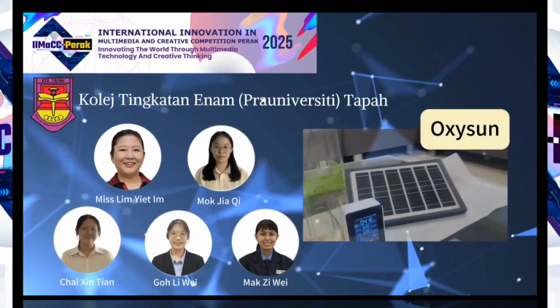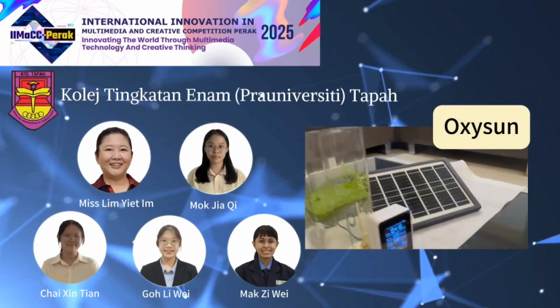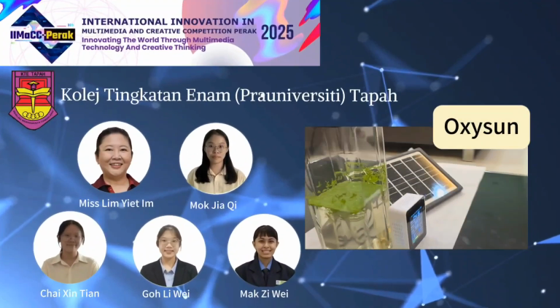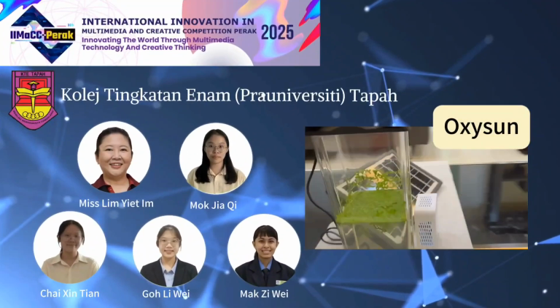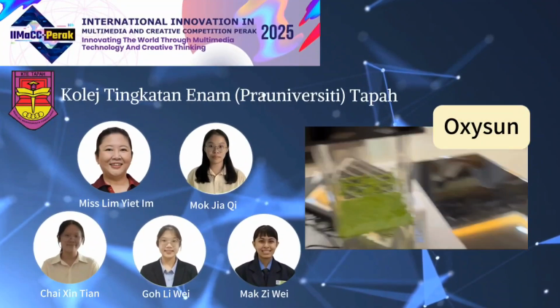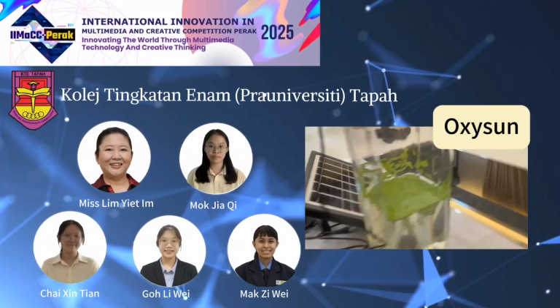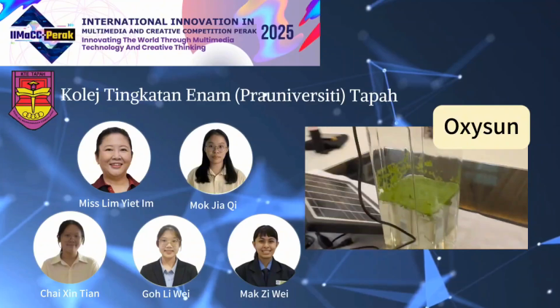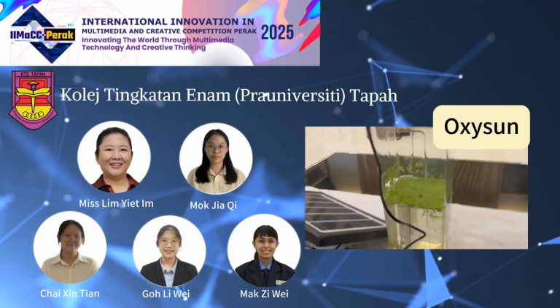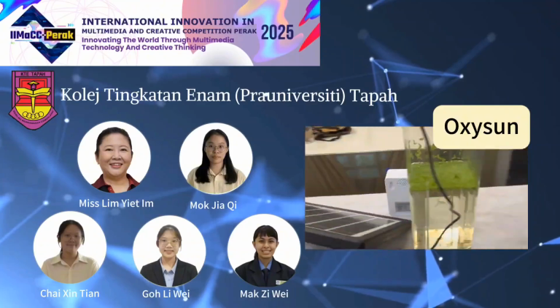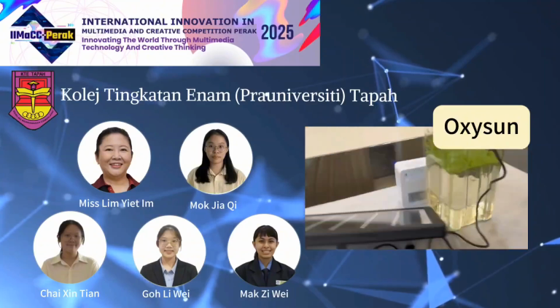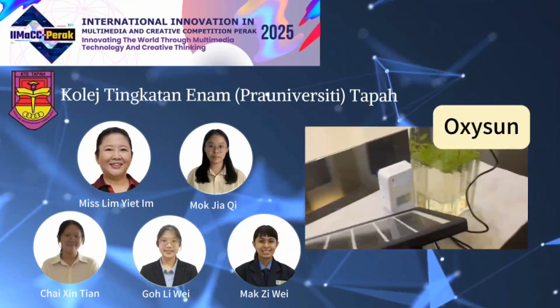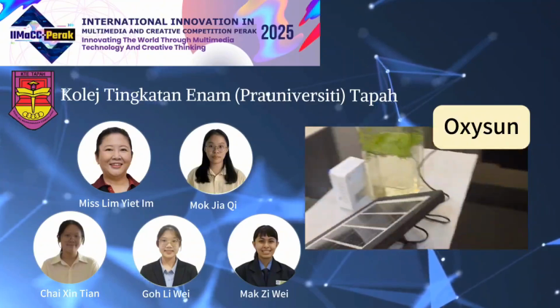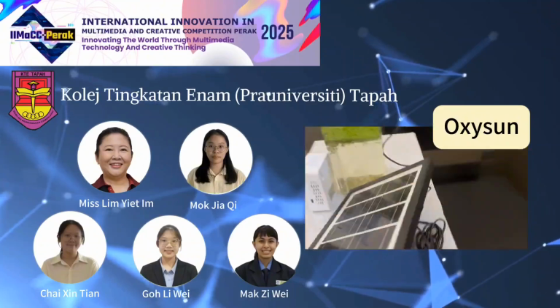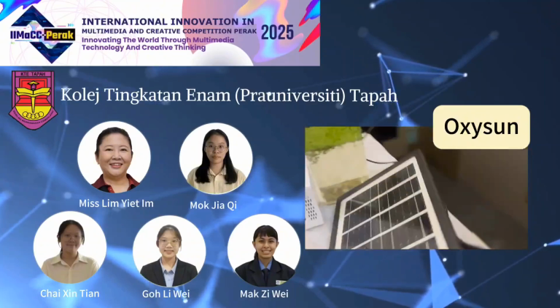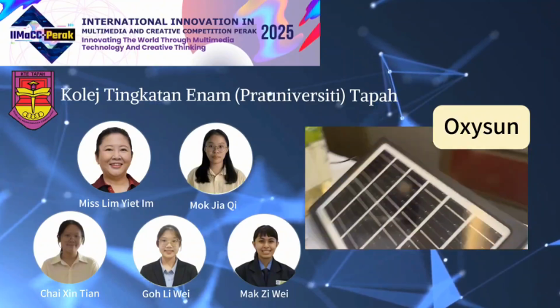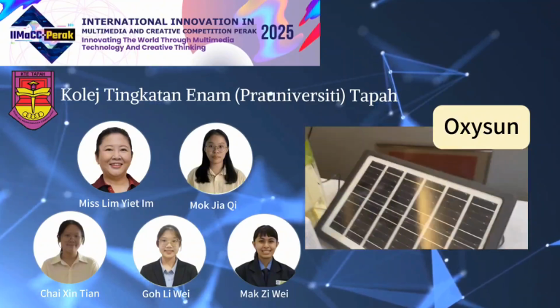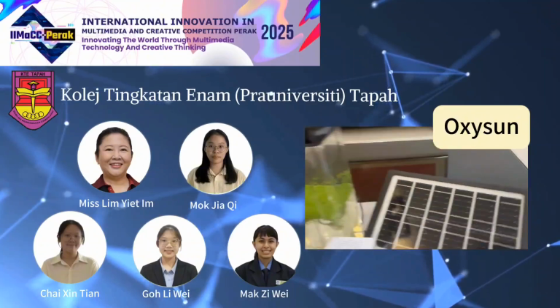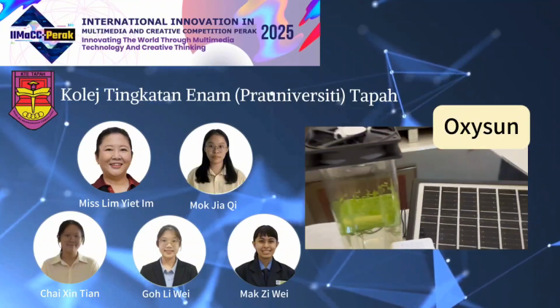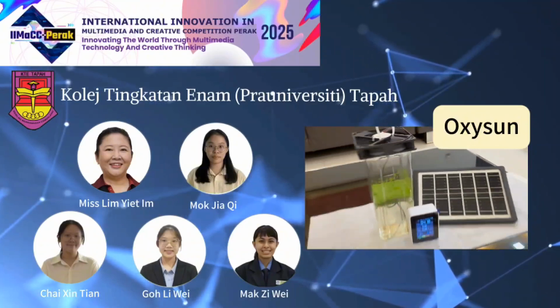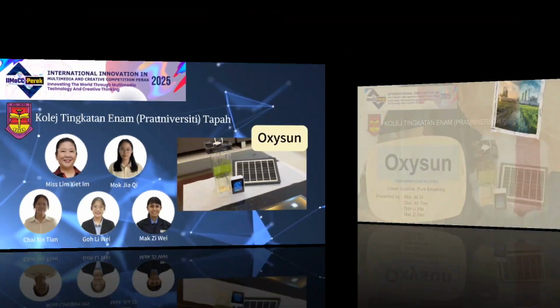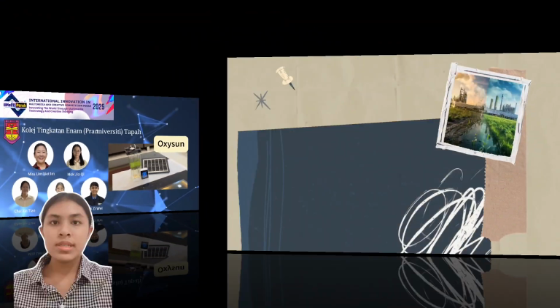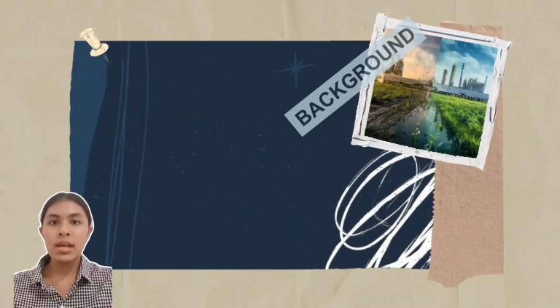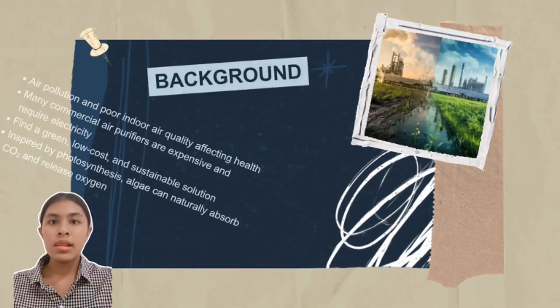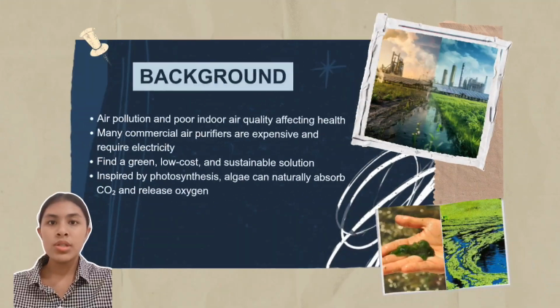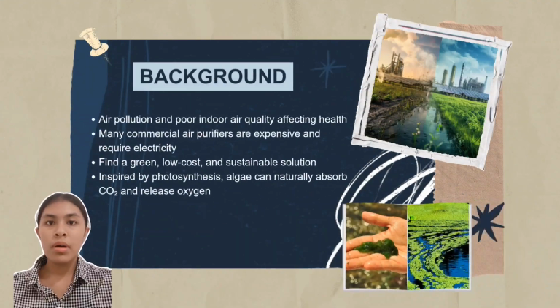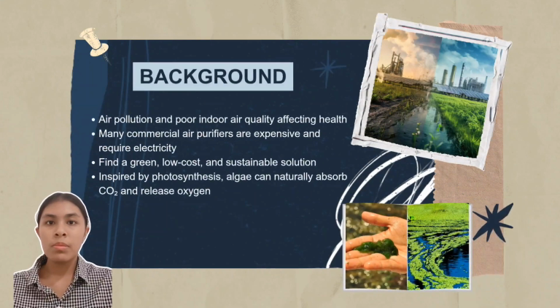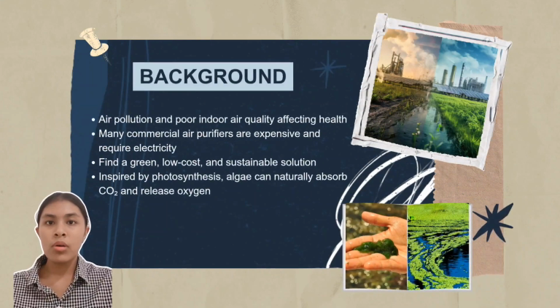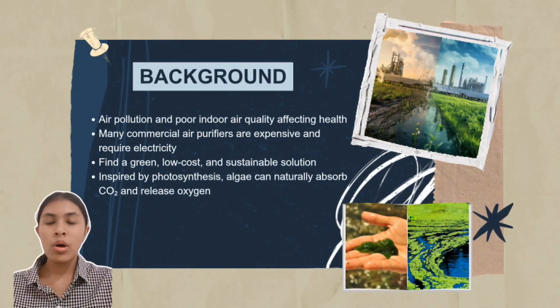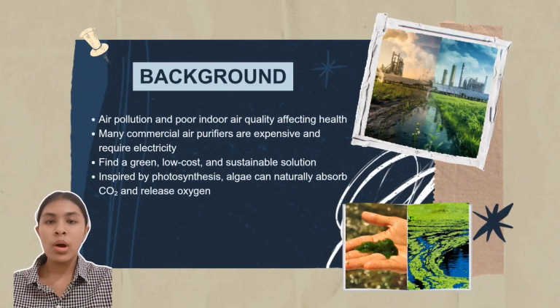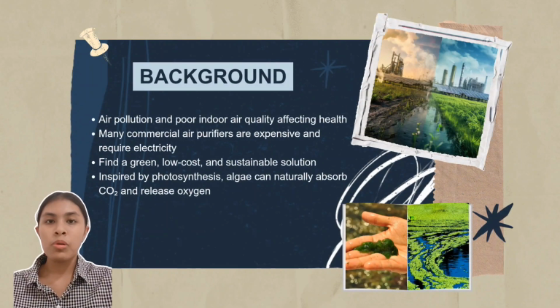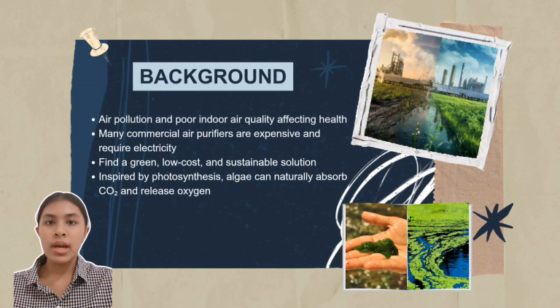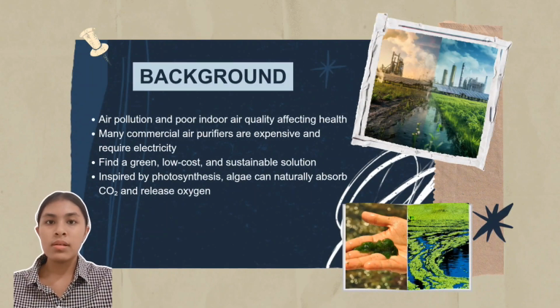Greetings to all judges. We are happy to present our project OxySun. Firstly, let's talk about the background of our project.